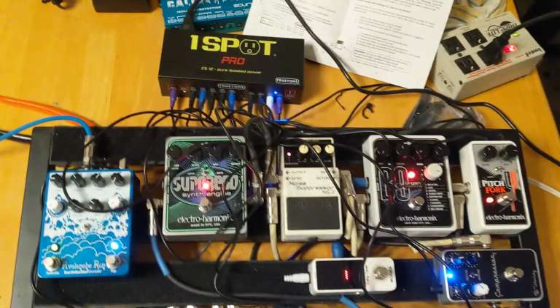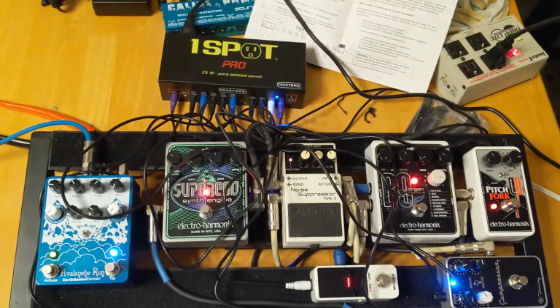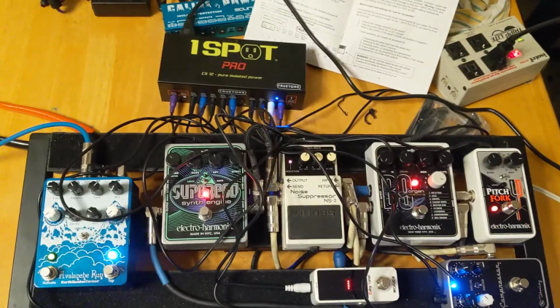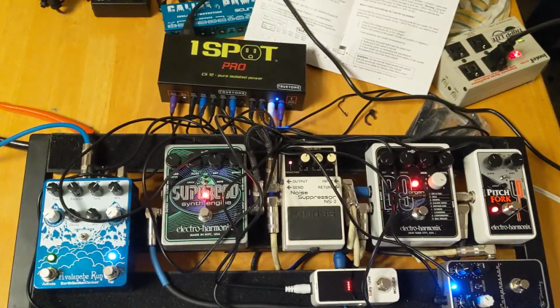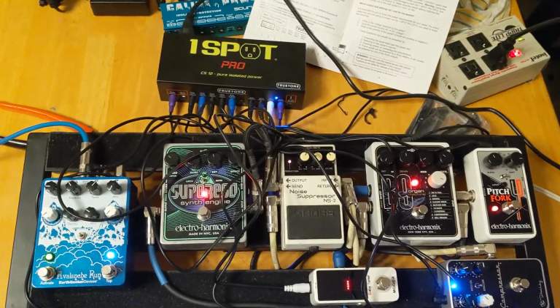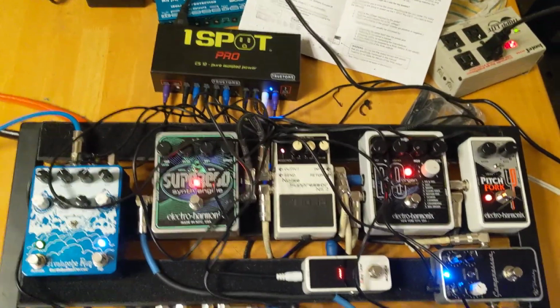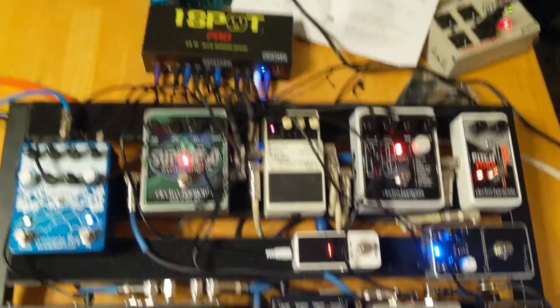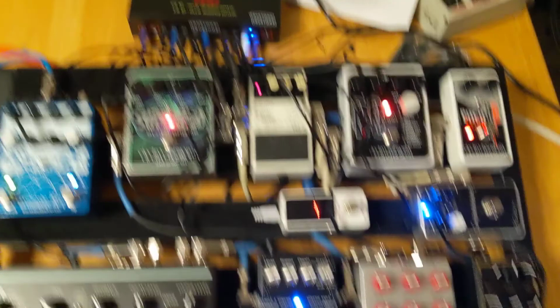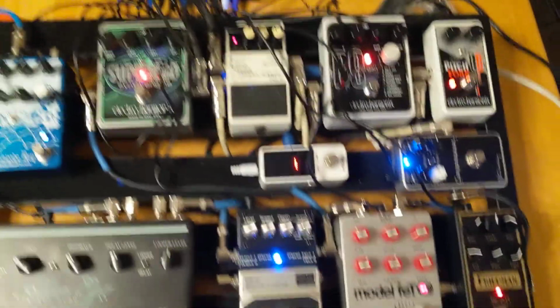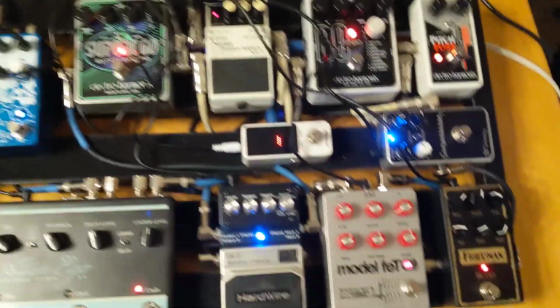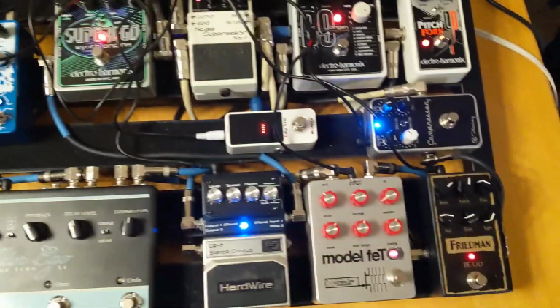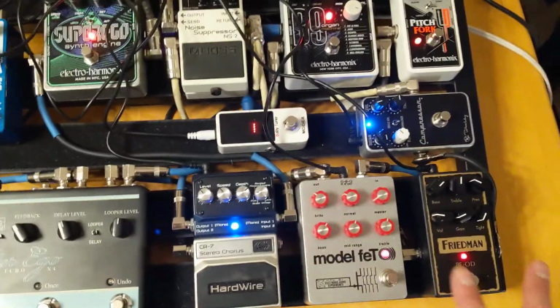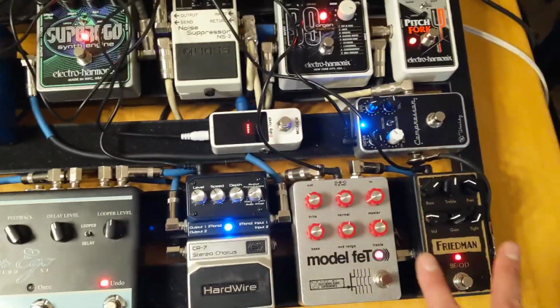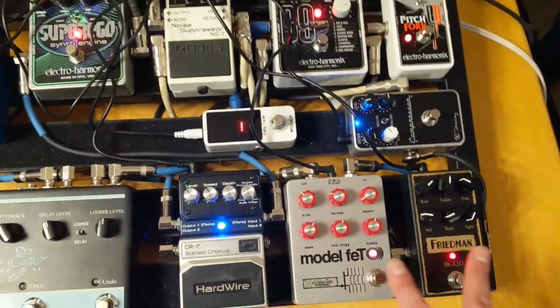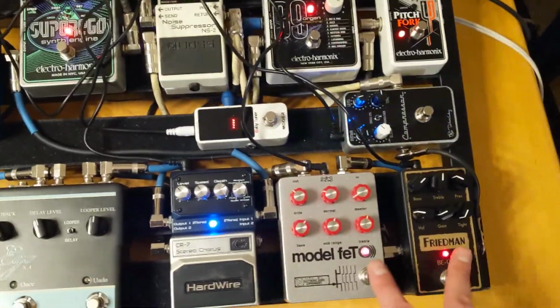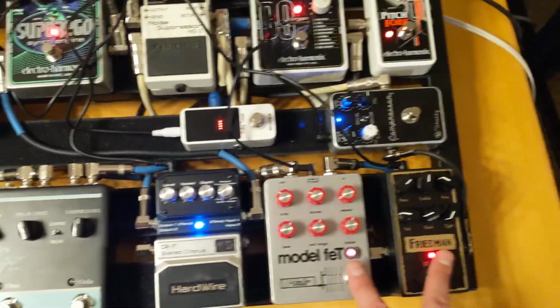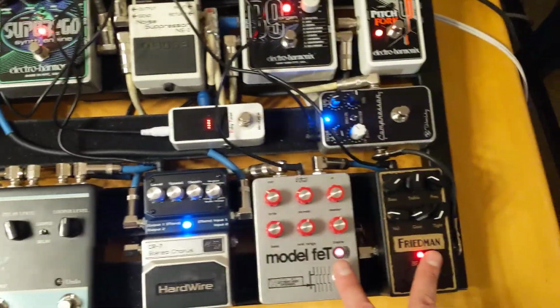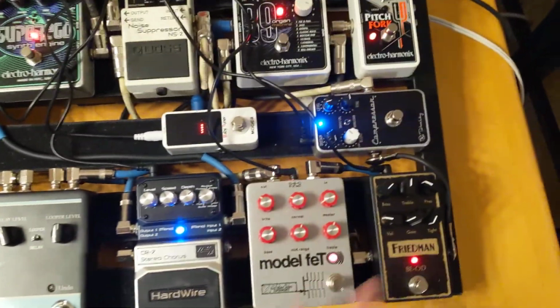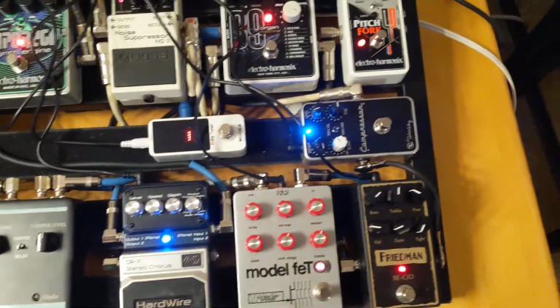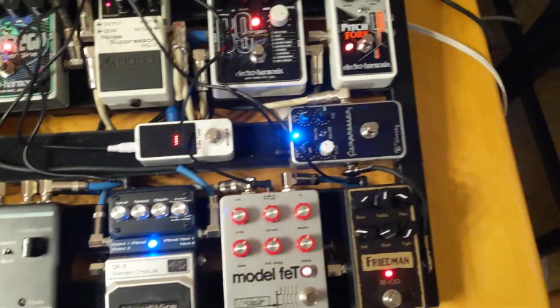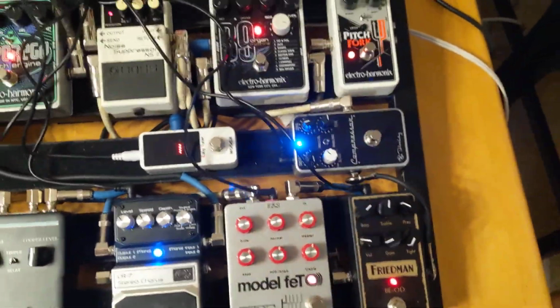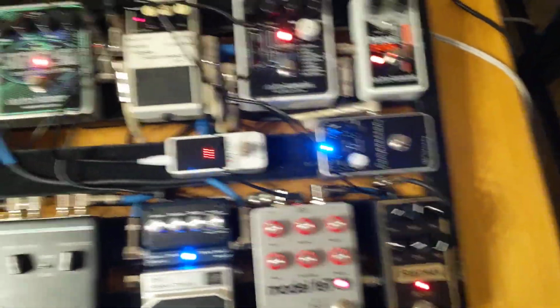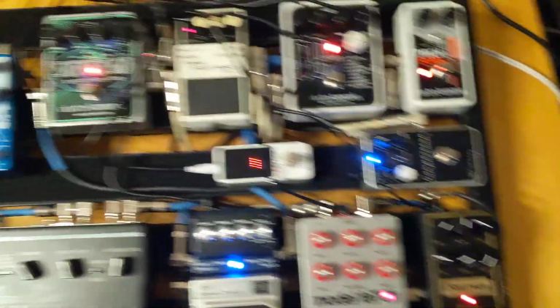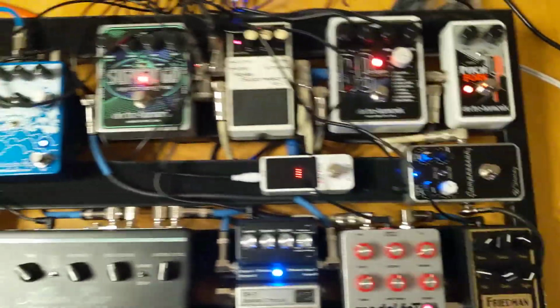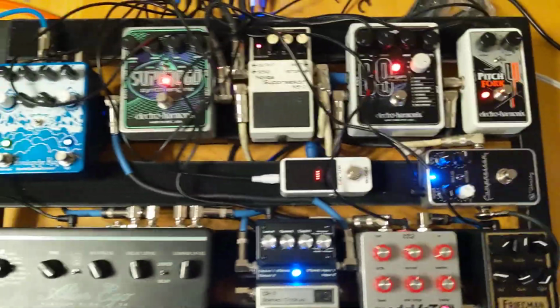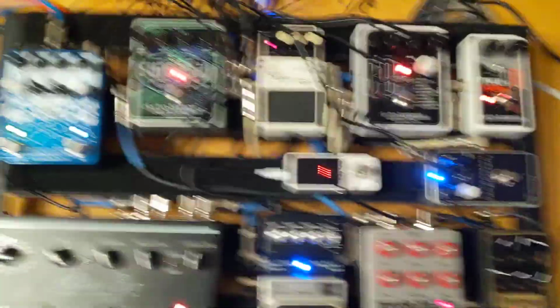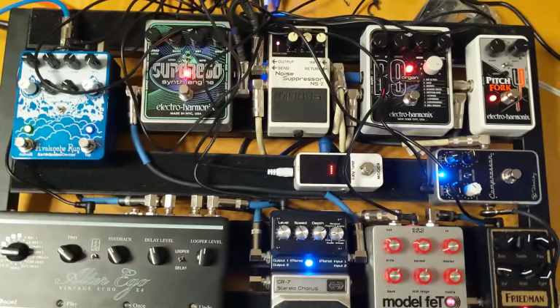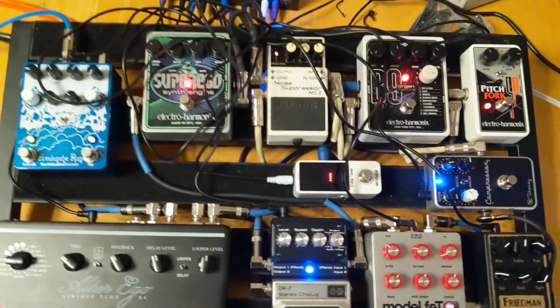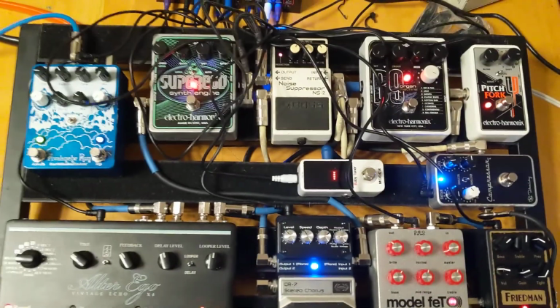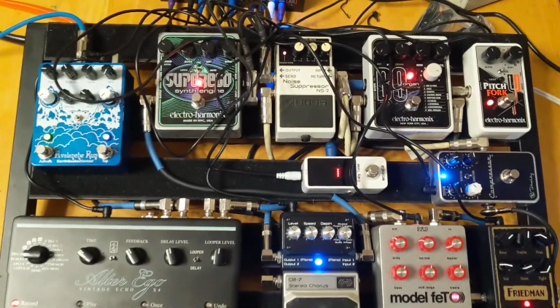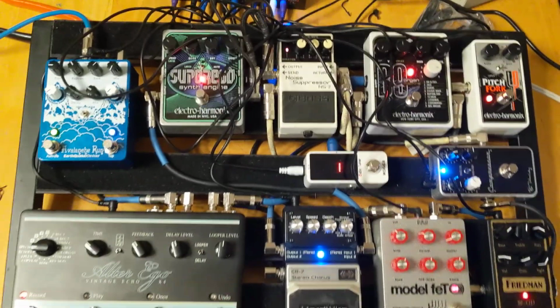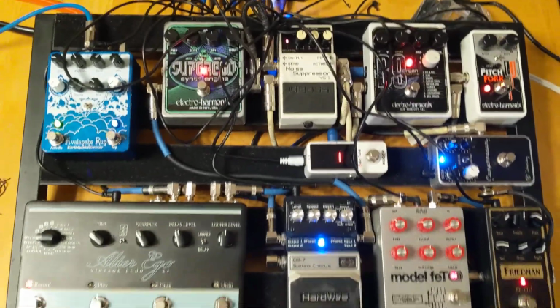What a difference a power supply makes. All right. Thanks.